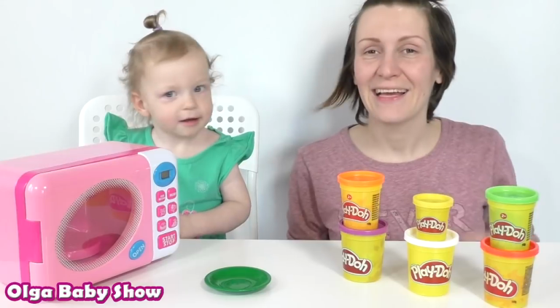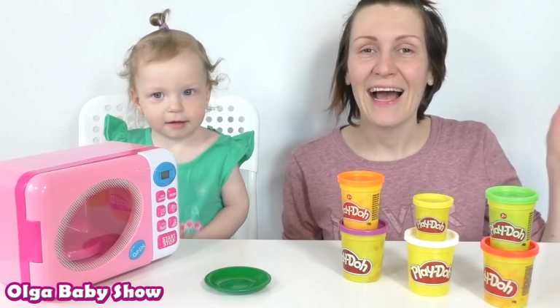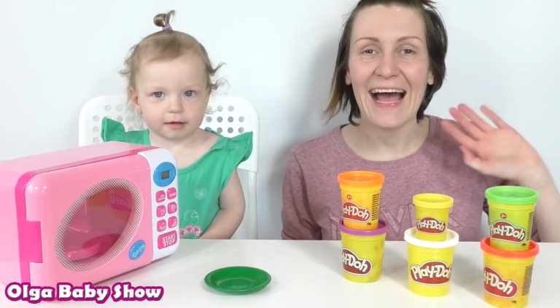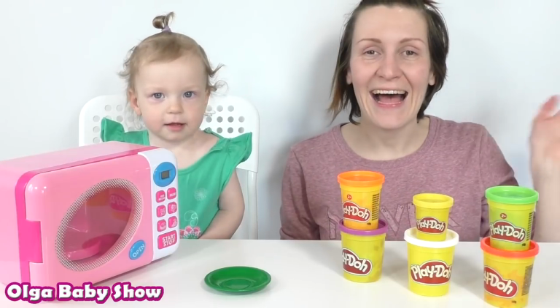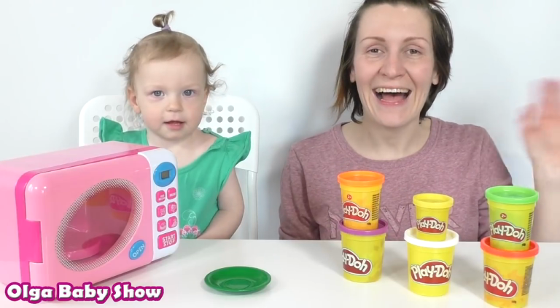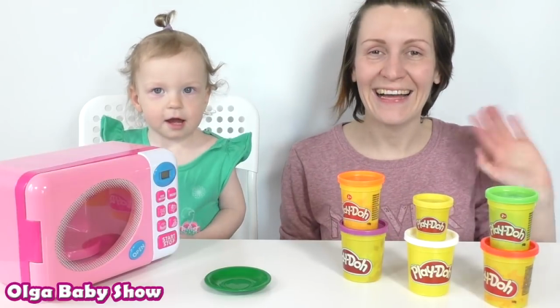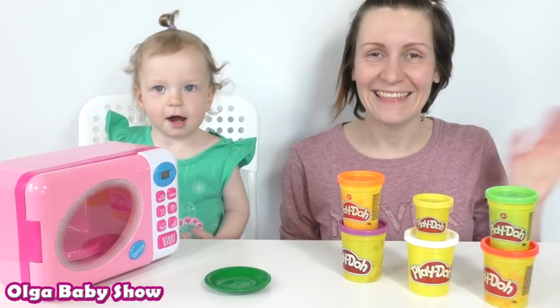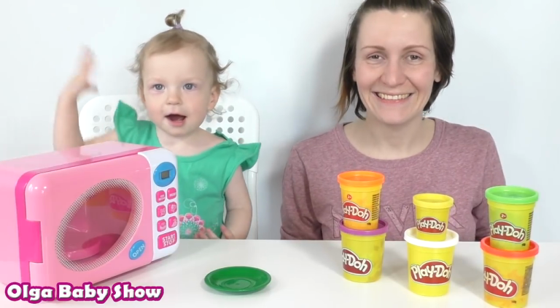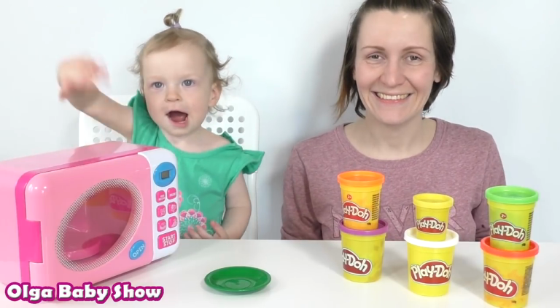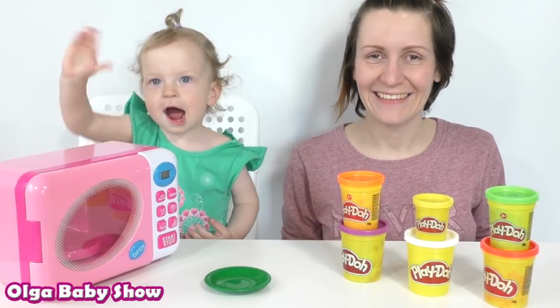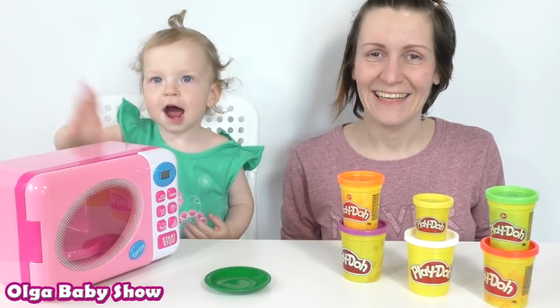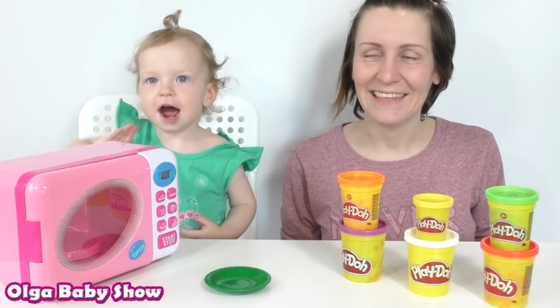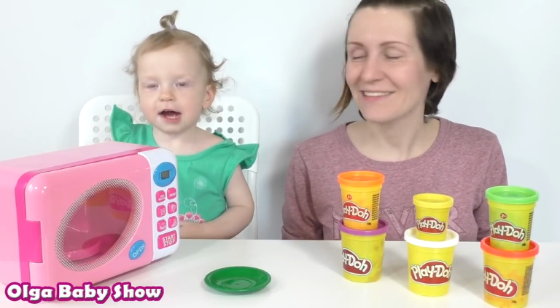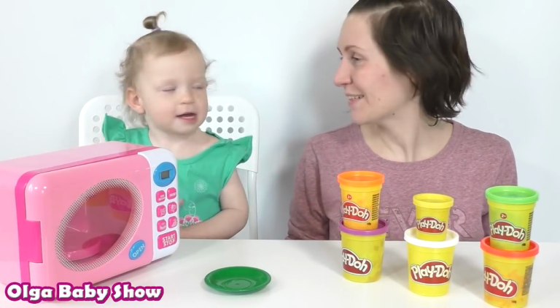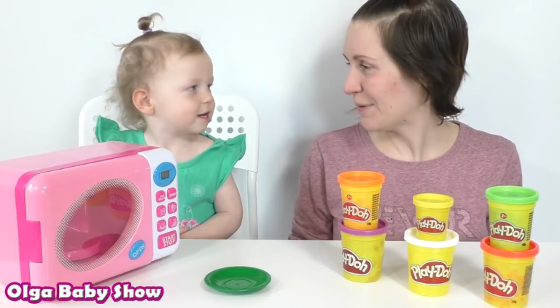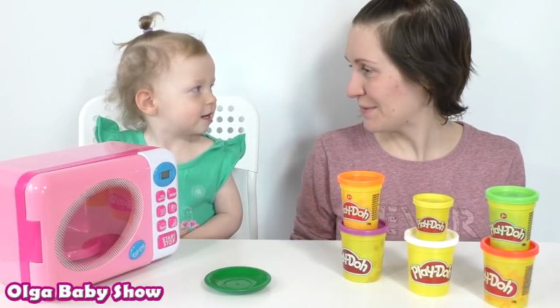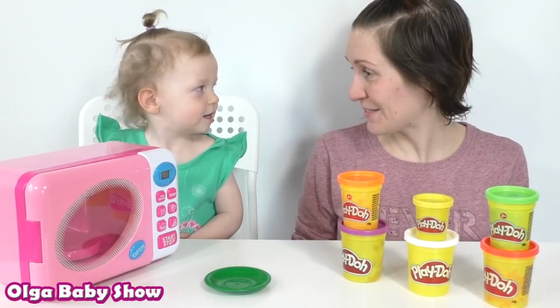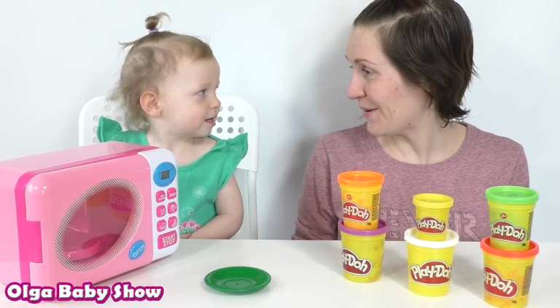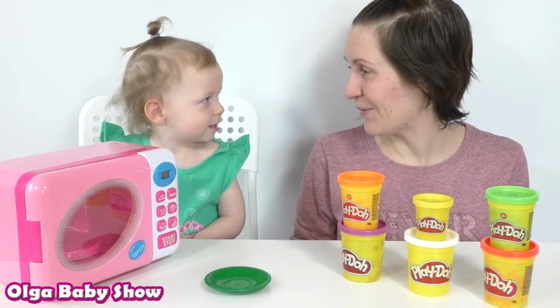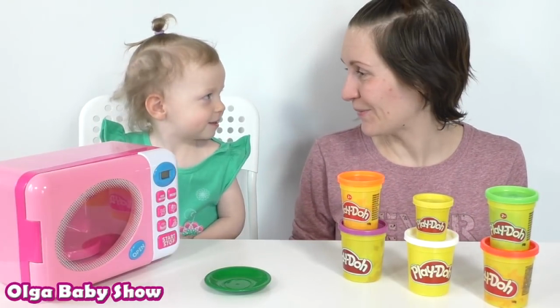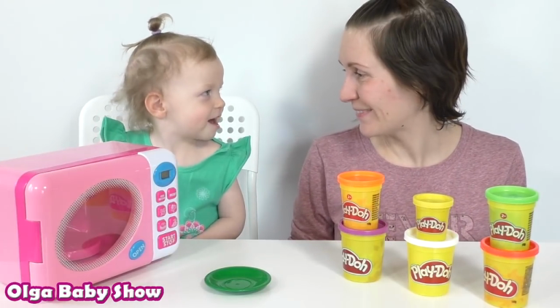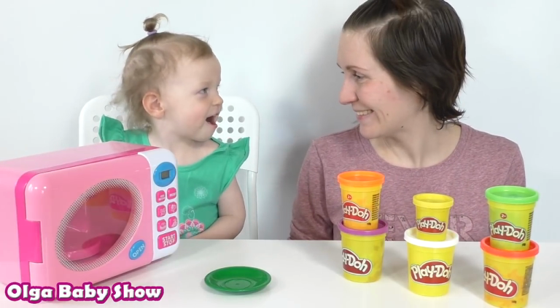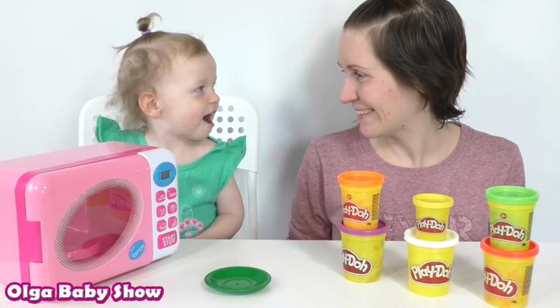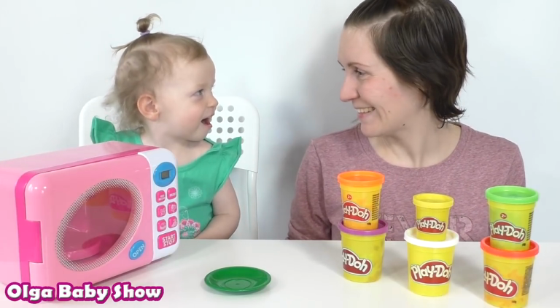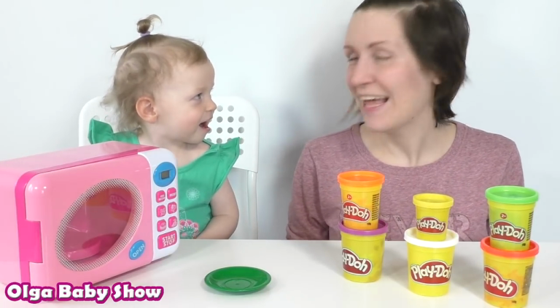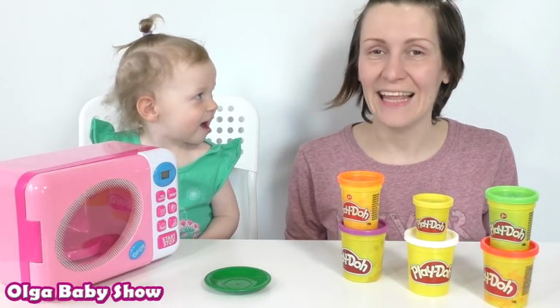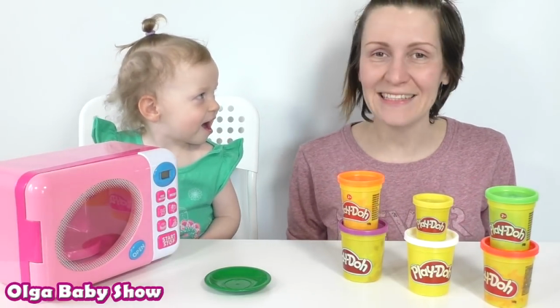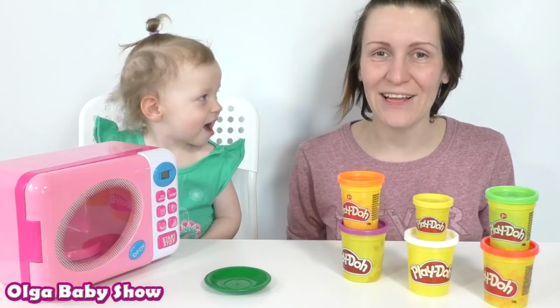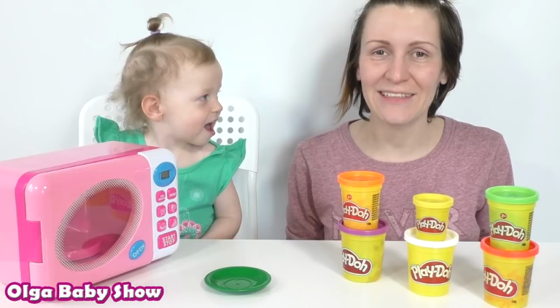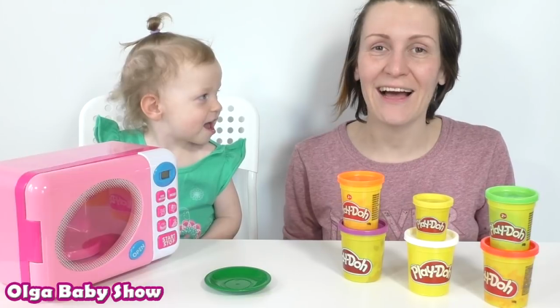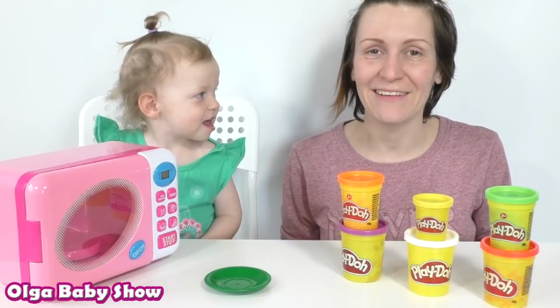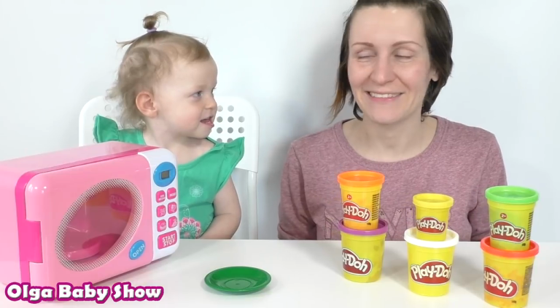Hi! It's Olga Baby's show! Let's learn the colors!